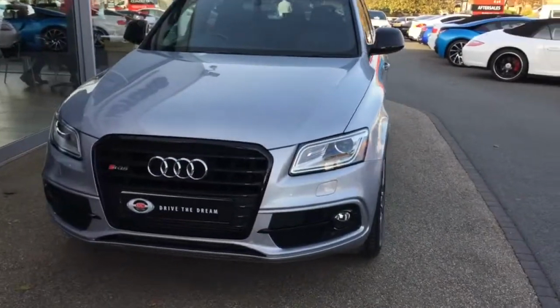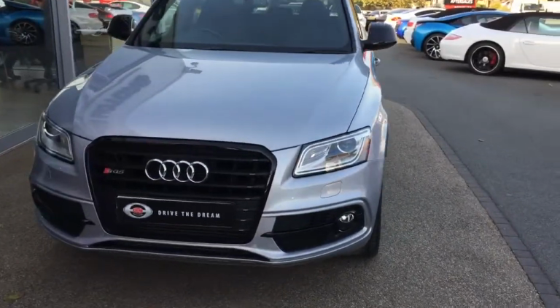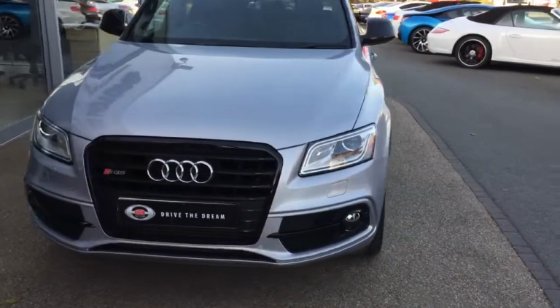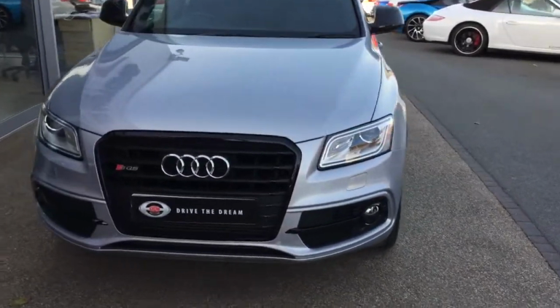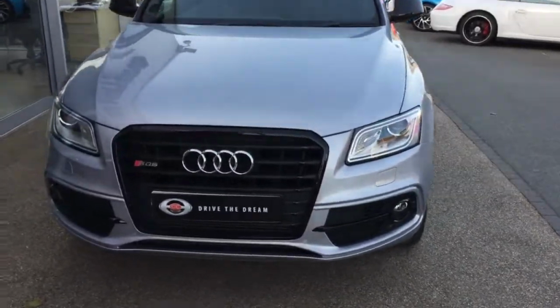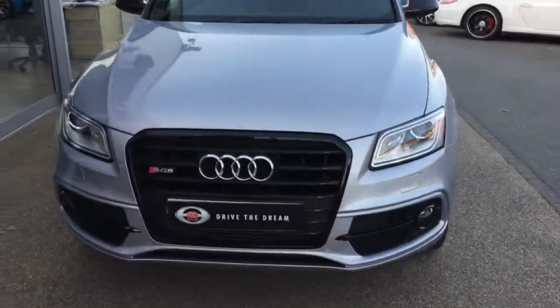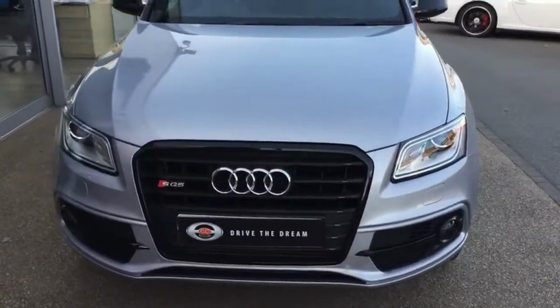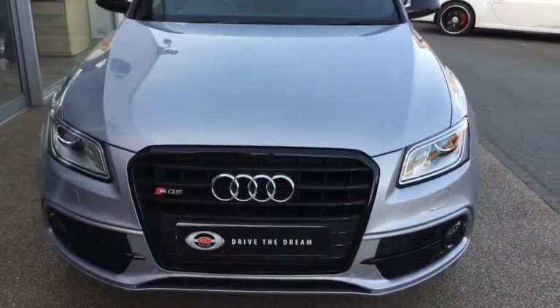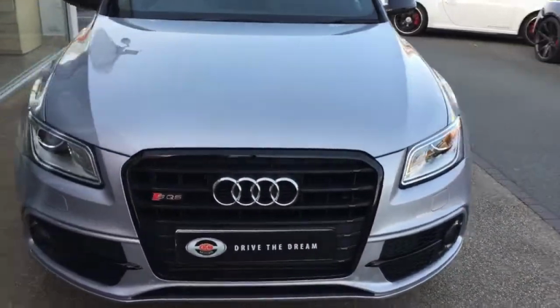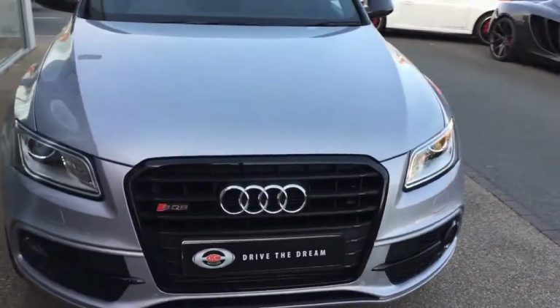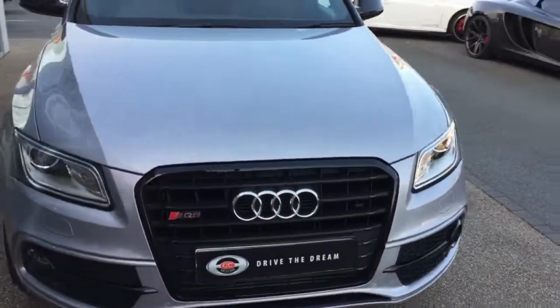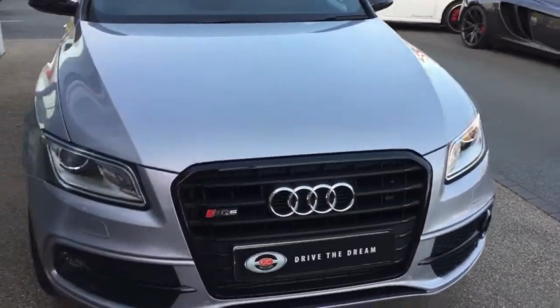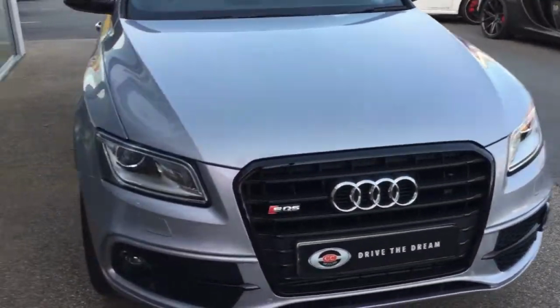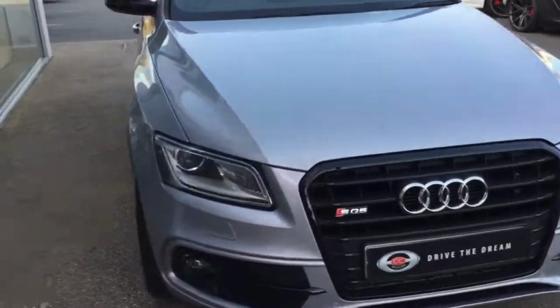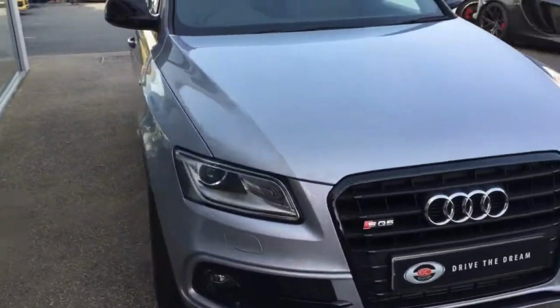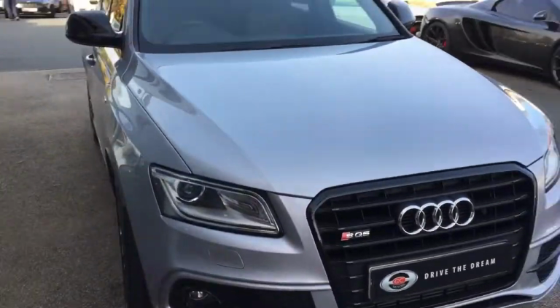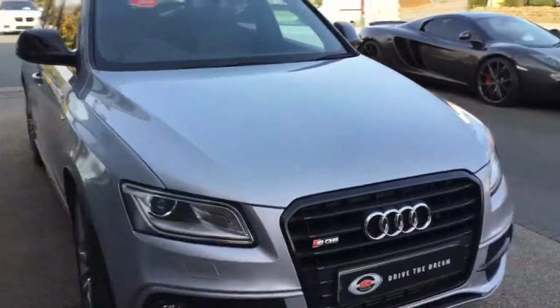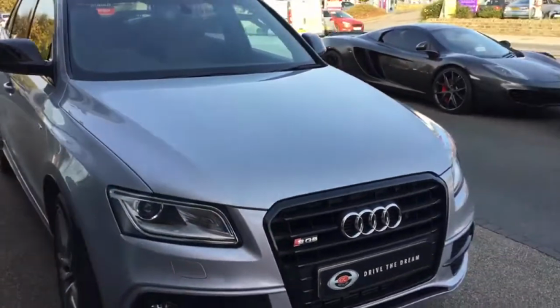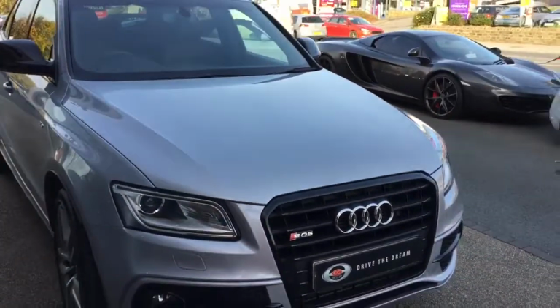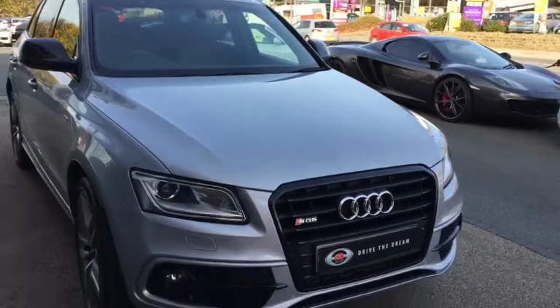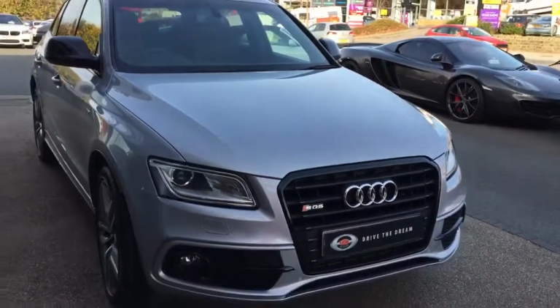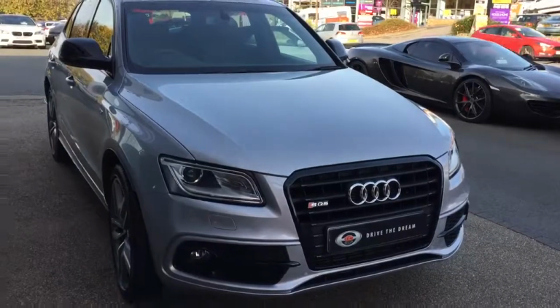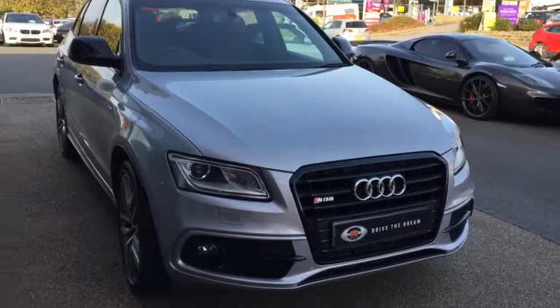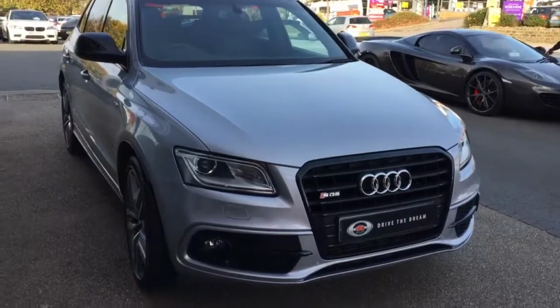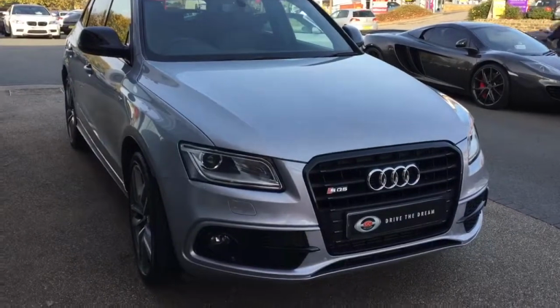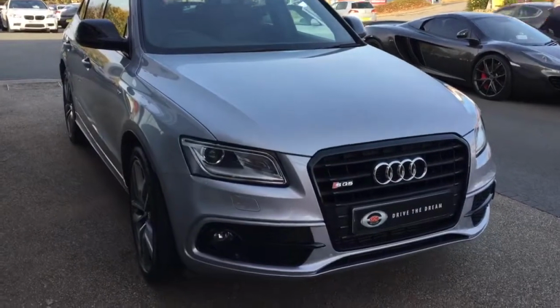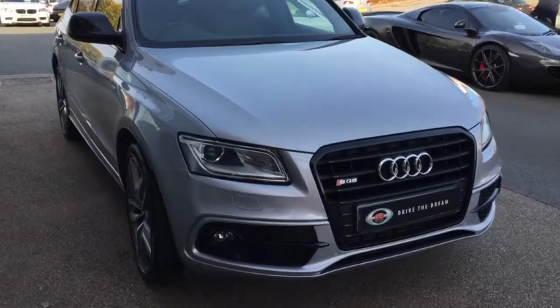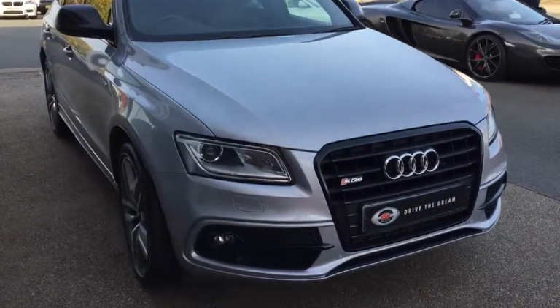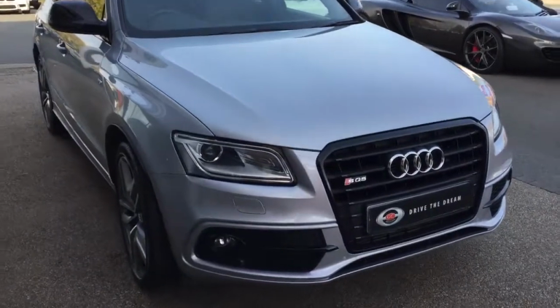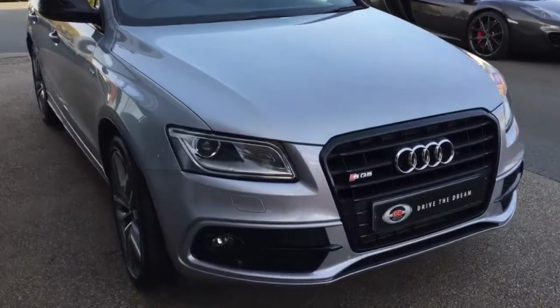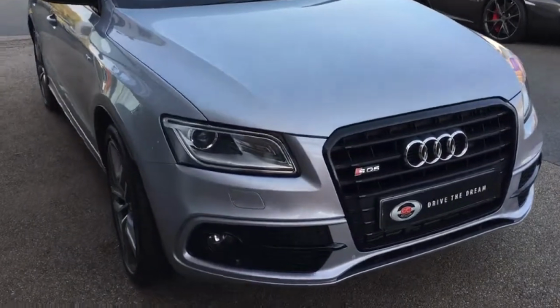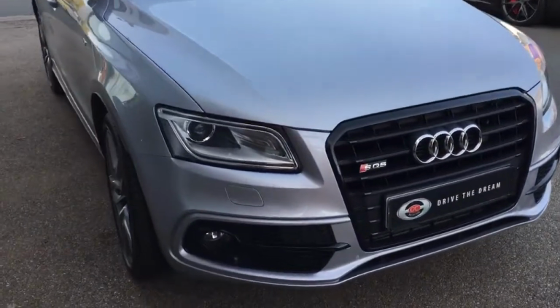Hi there, thank you for your enquiry here at GC Motors regarding the Audi SQ5. I'm just going to give you a quick tour around the car.